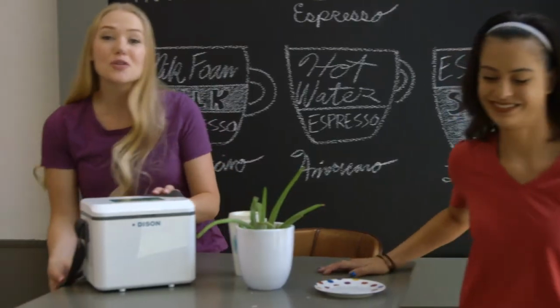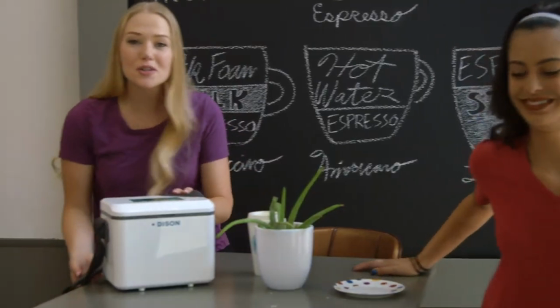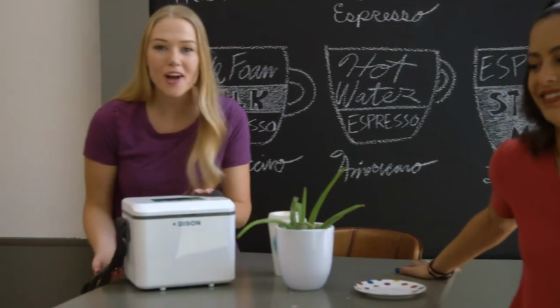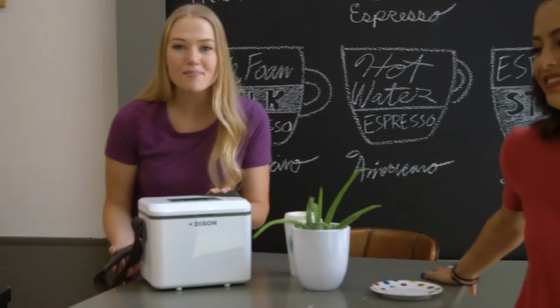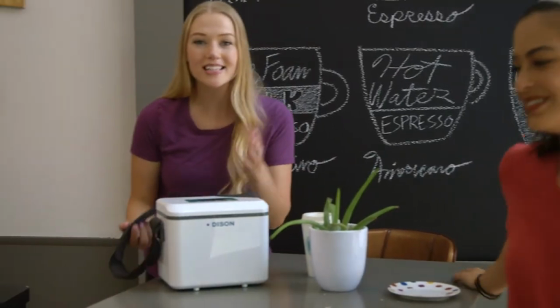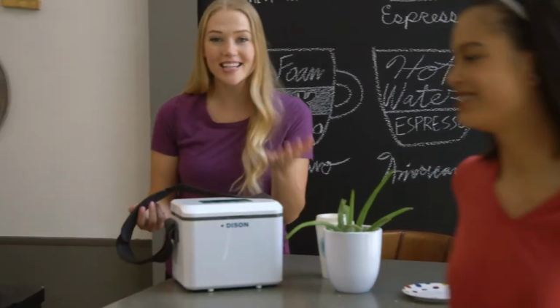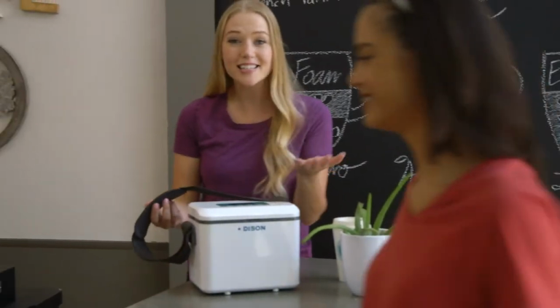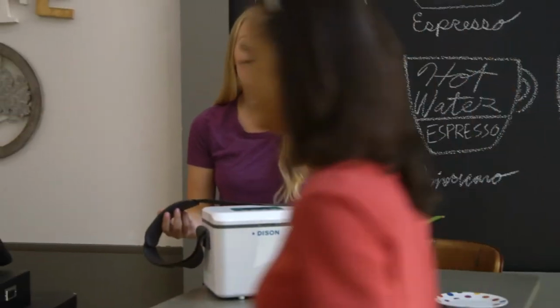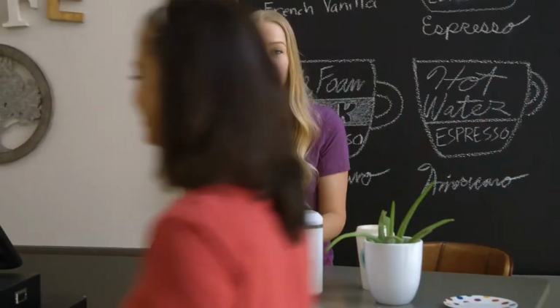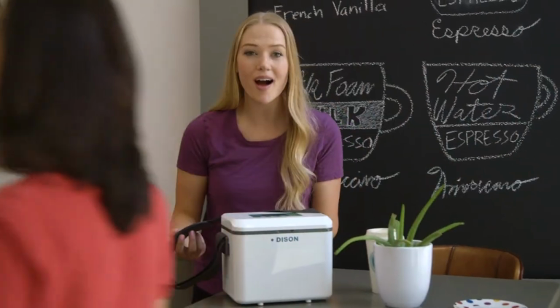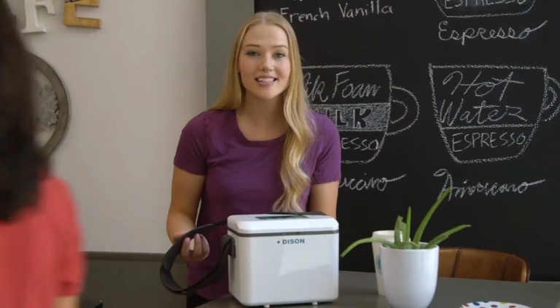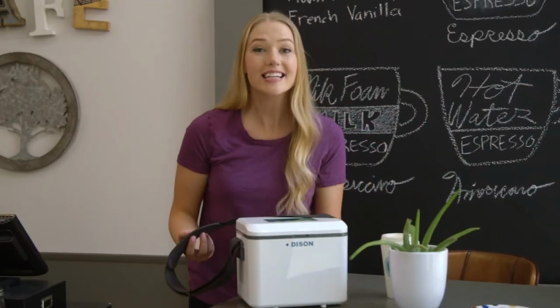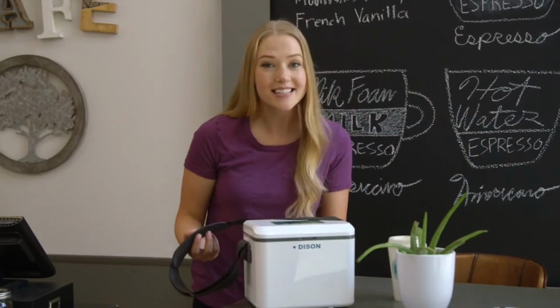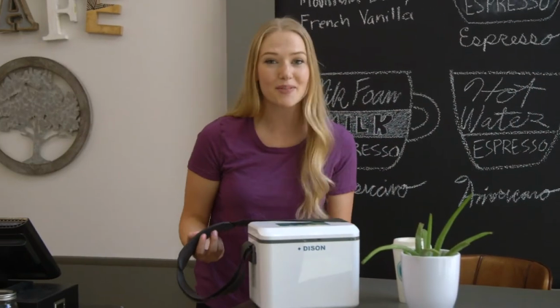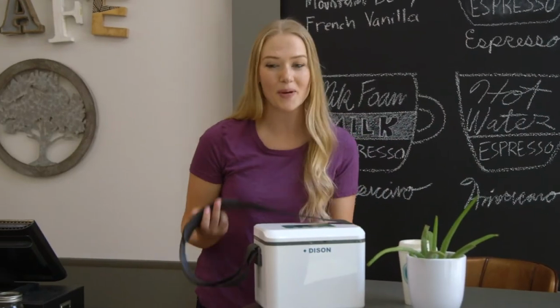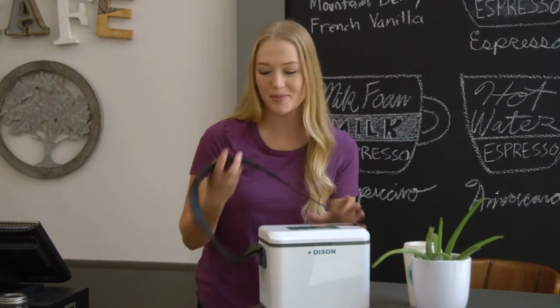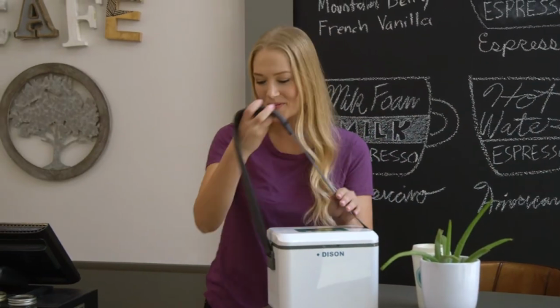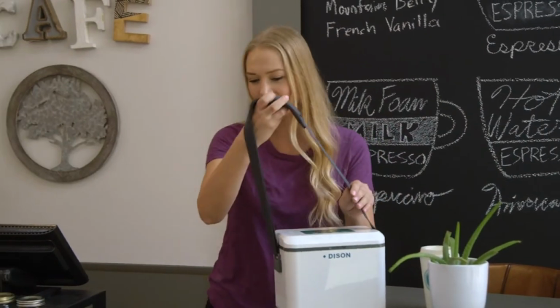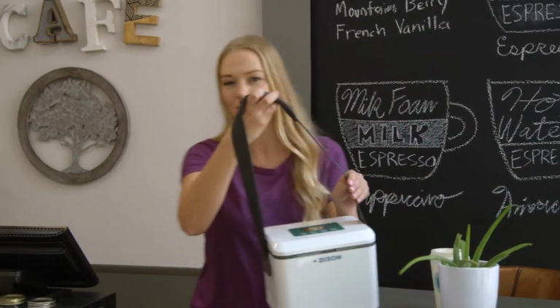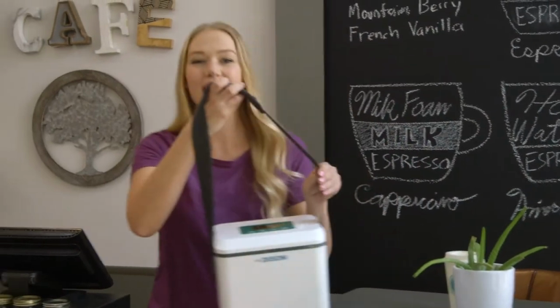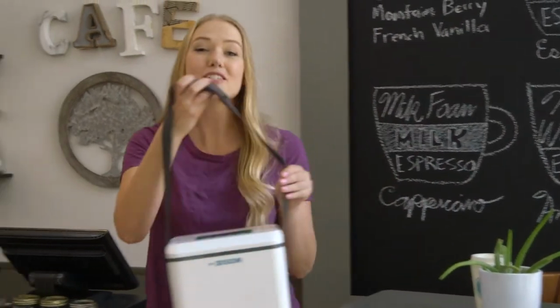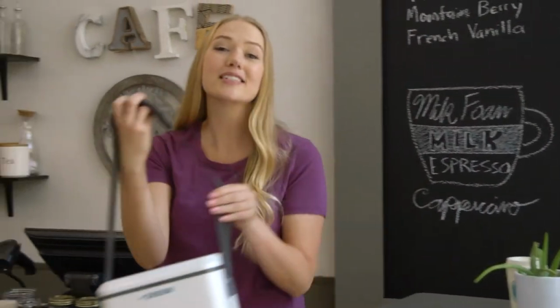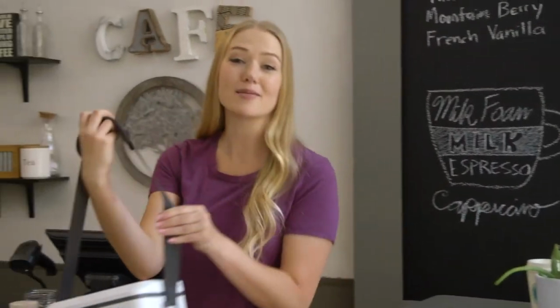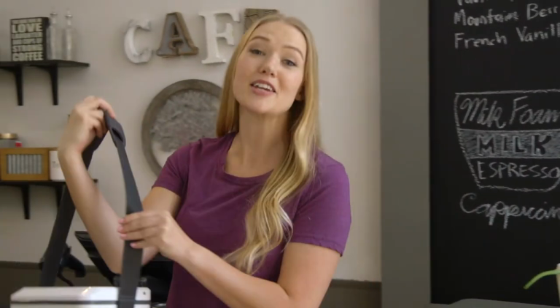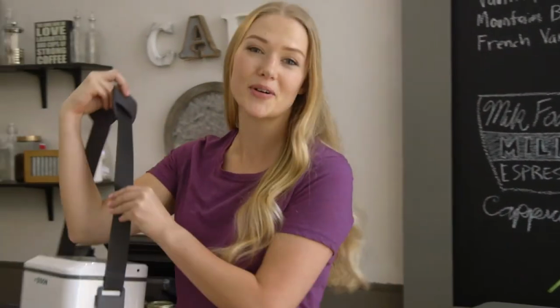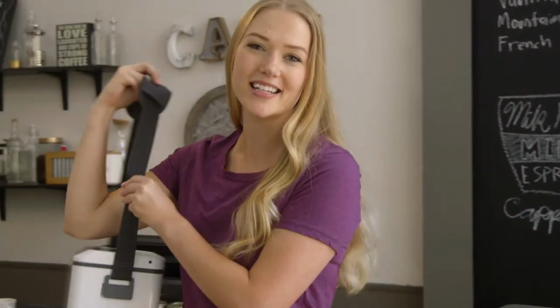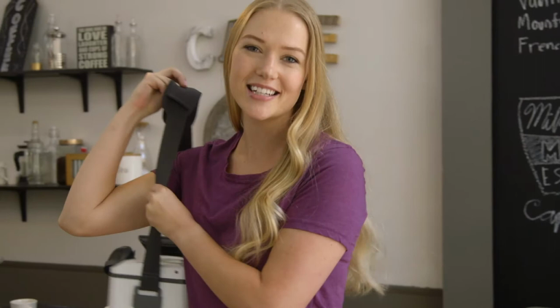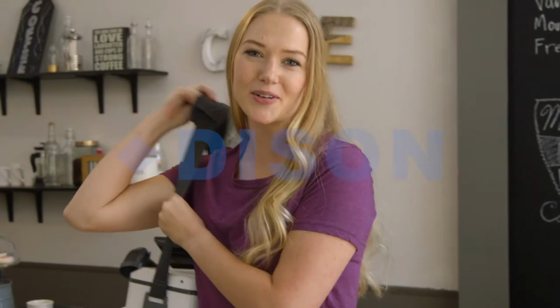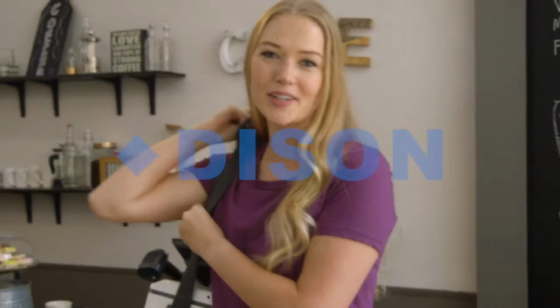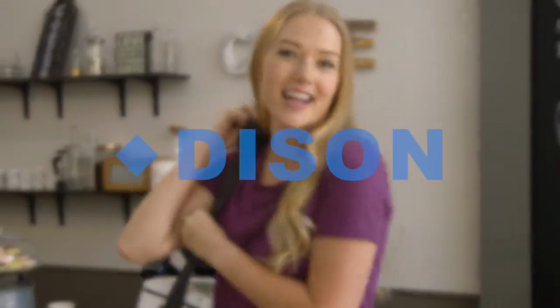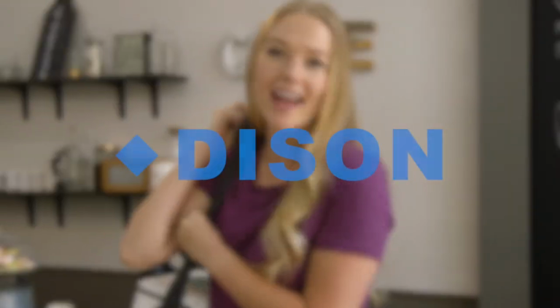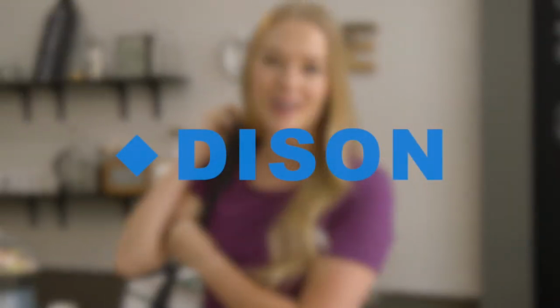The shoulder strap makes the insulin cooler box easily portable, so it's time to take your insulin cooler anywhere.